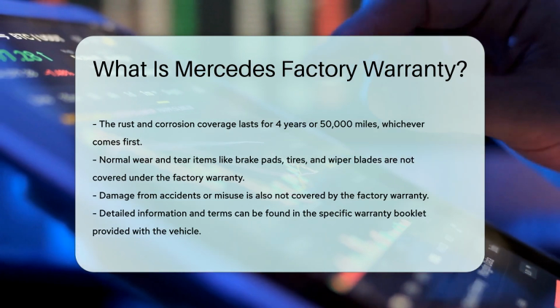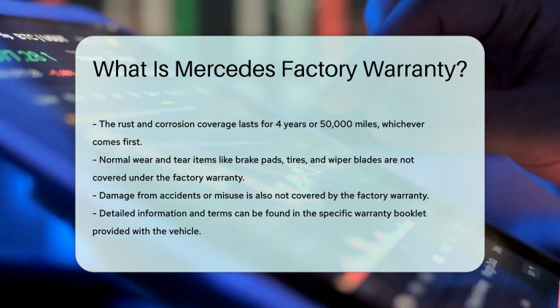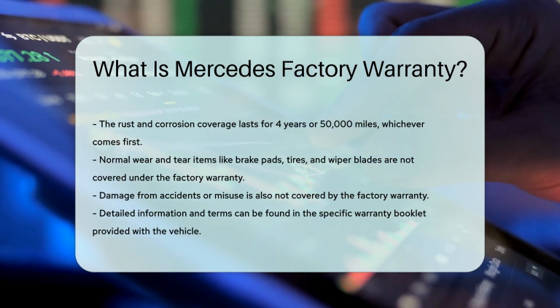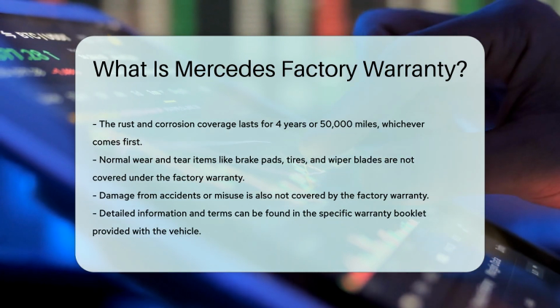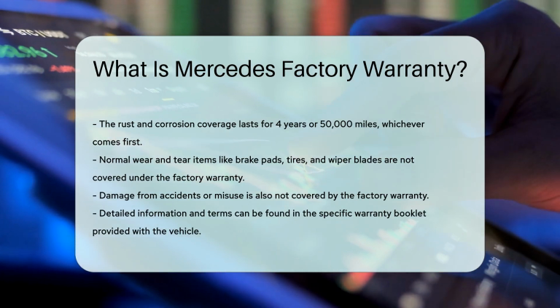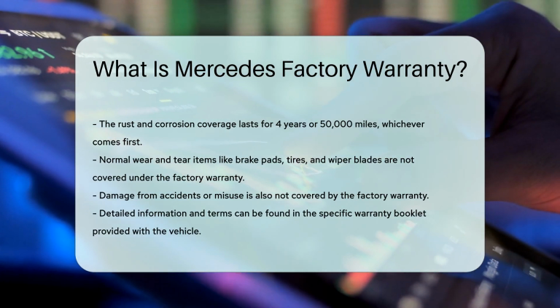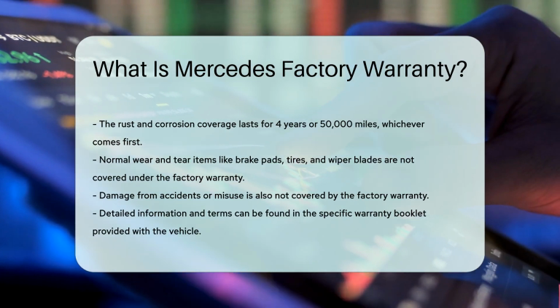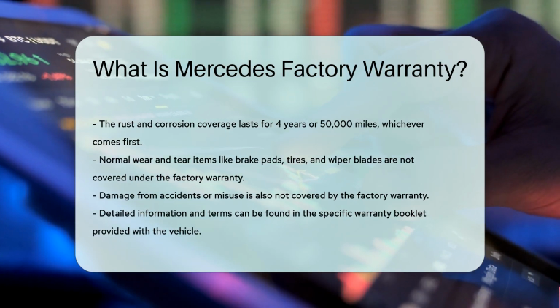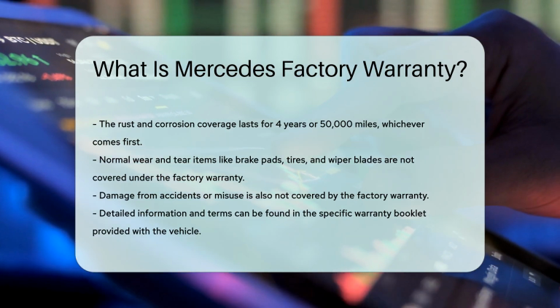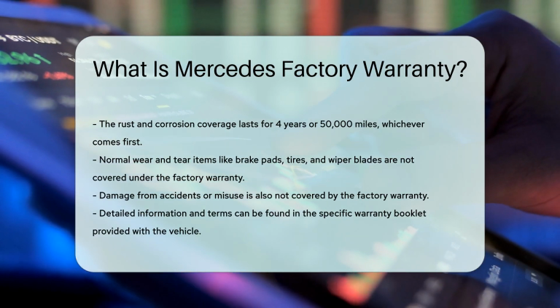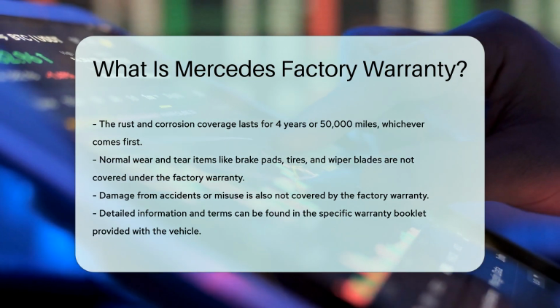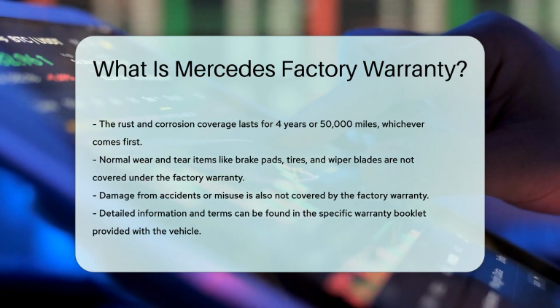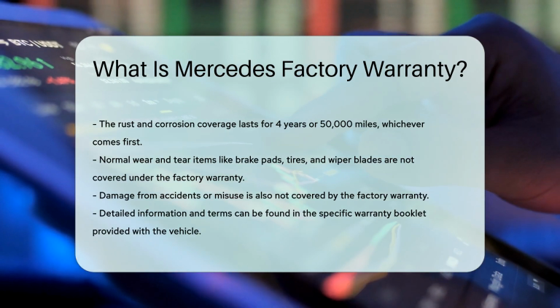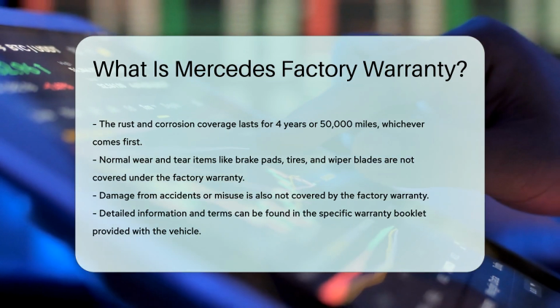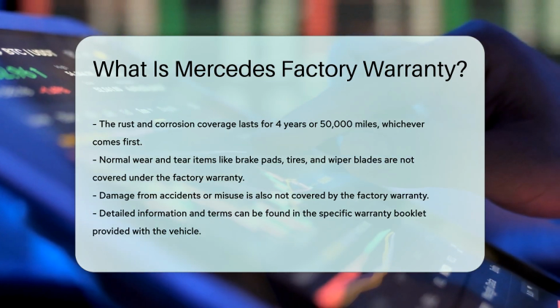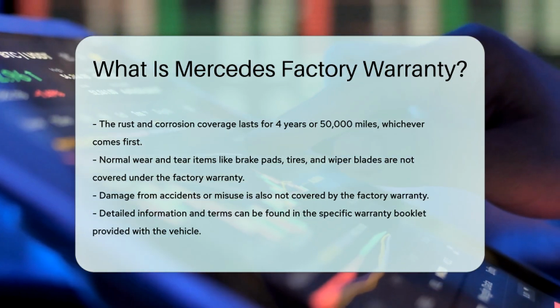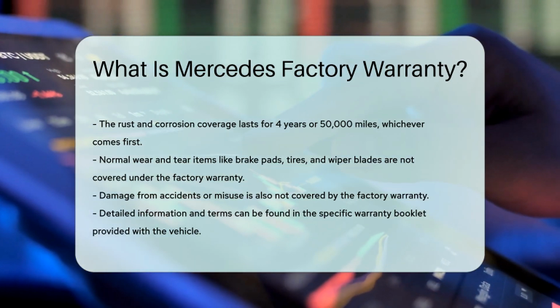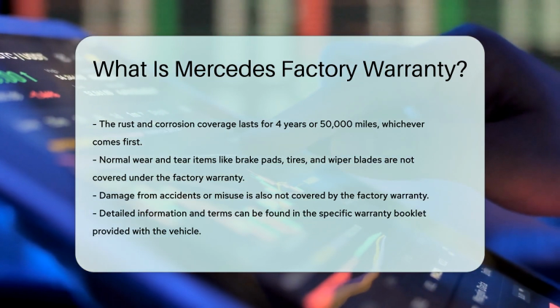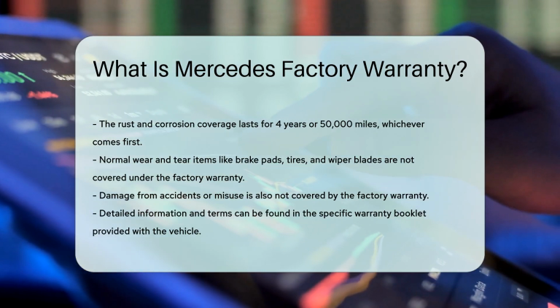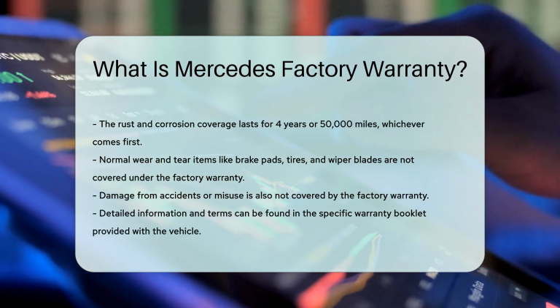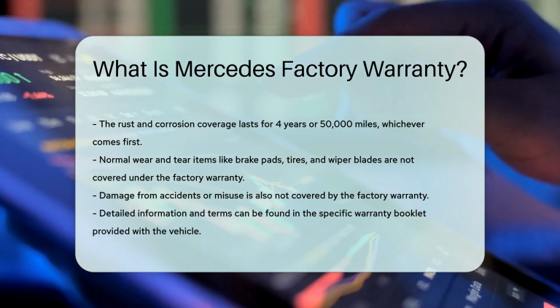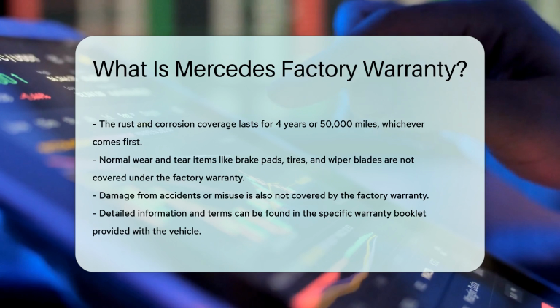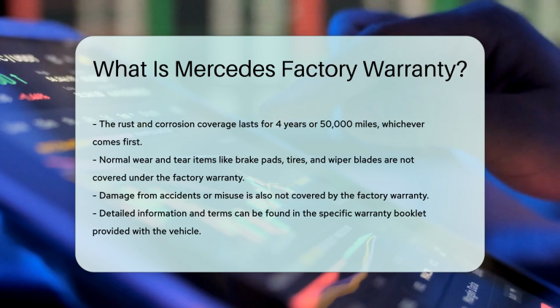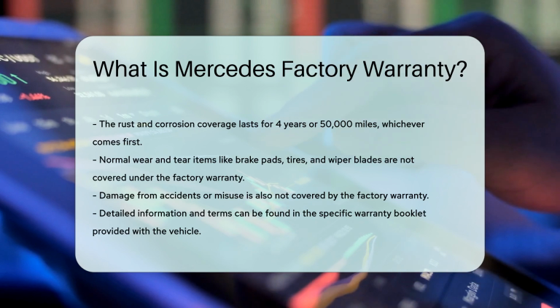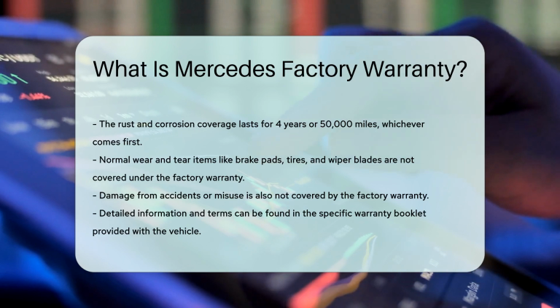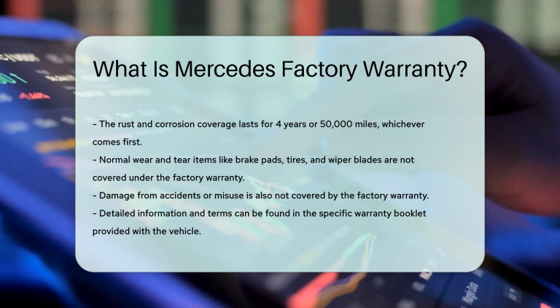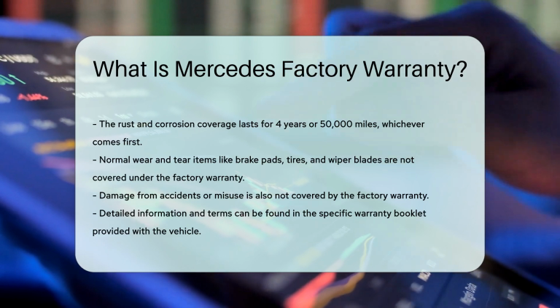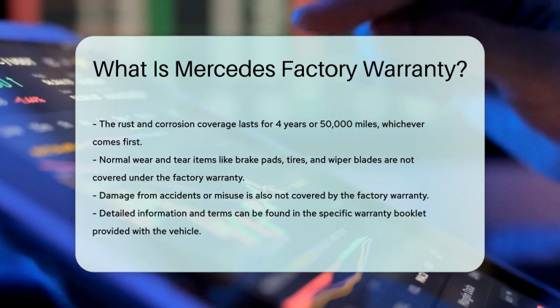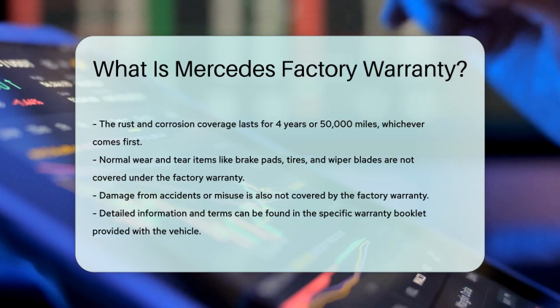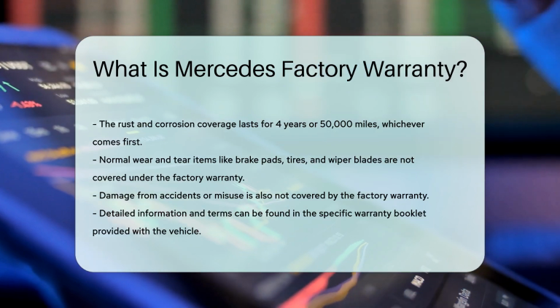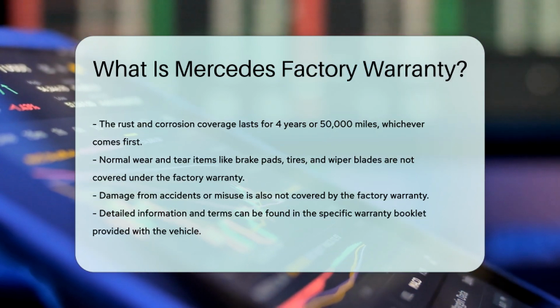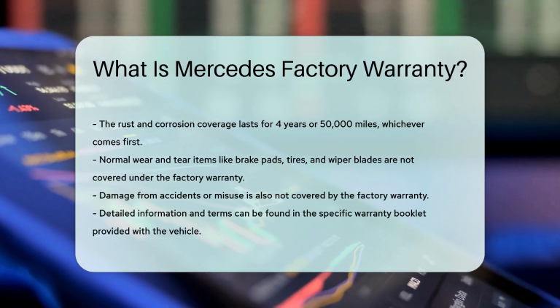For more detailed information, it is recommended to review the specific warranty booklet provided with your vehicle.